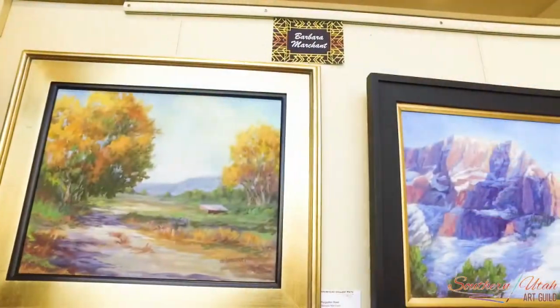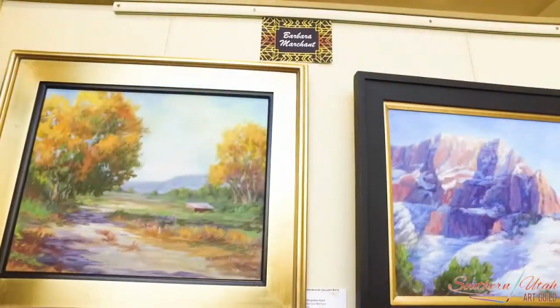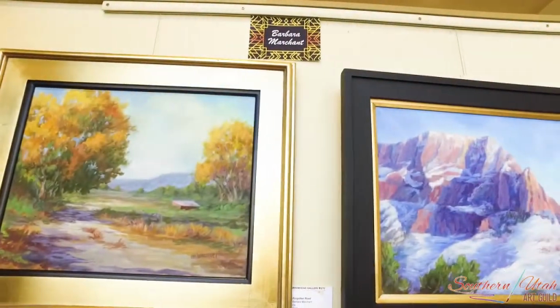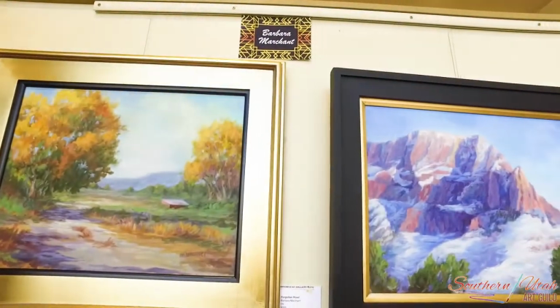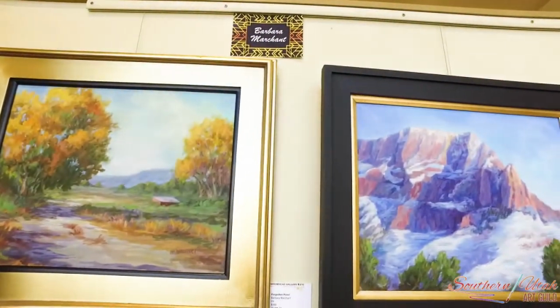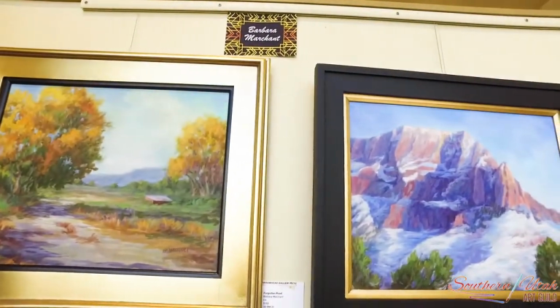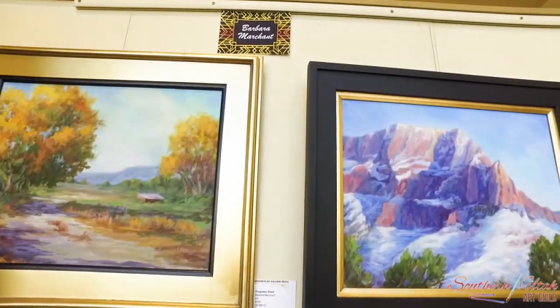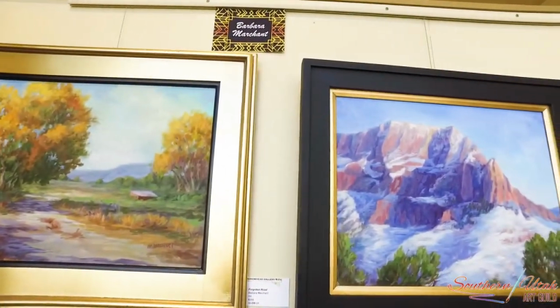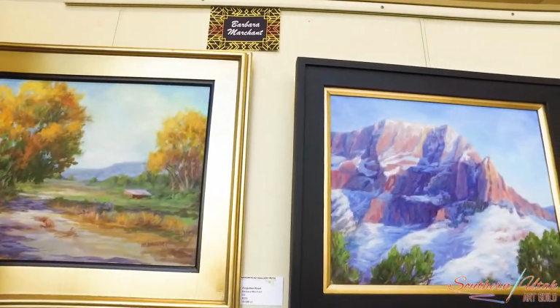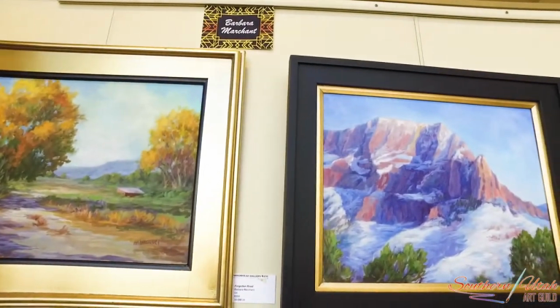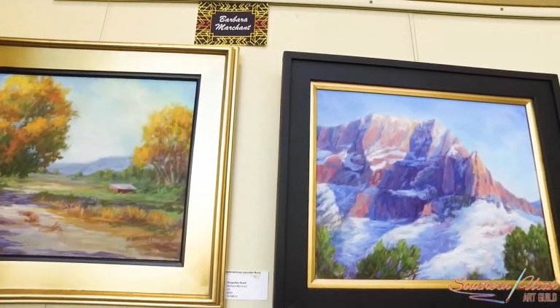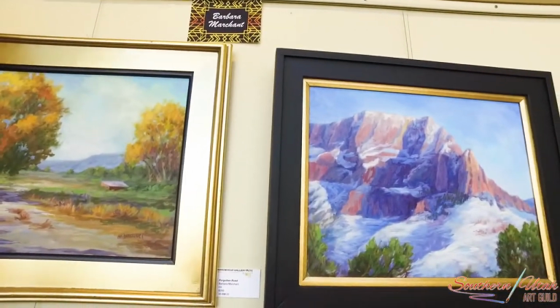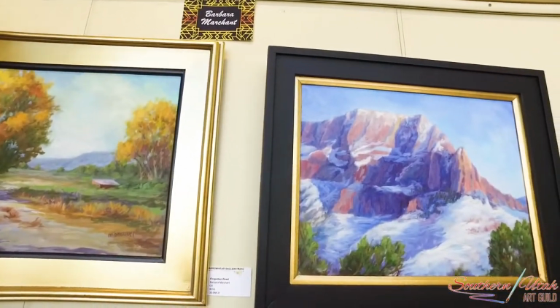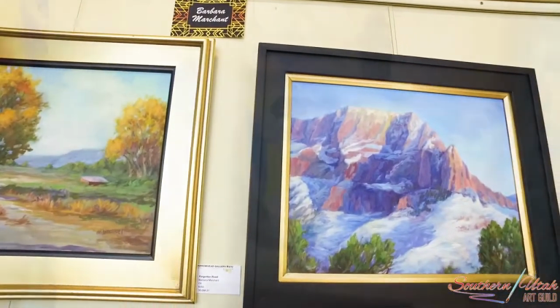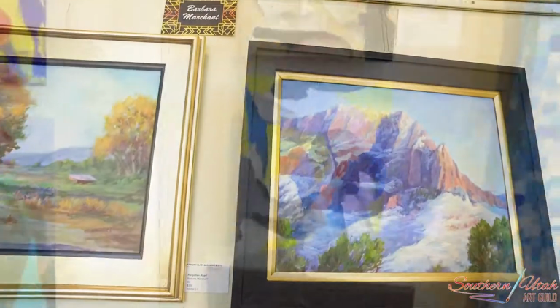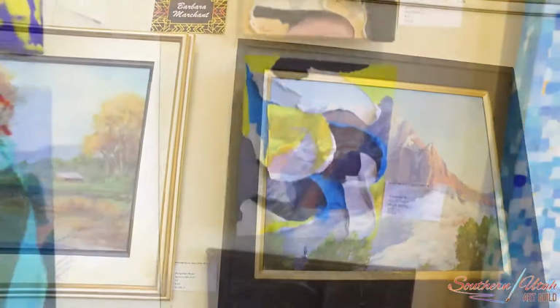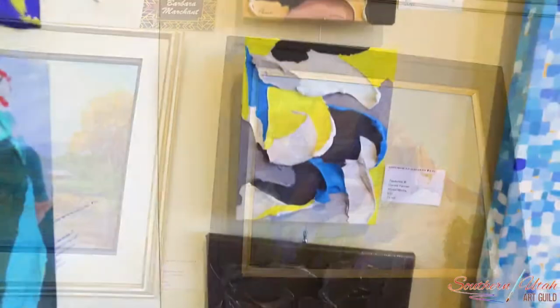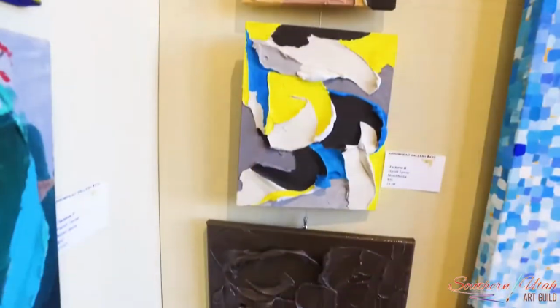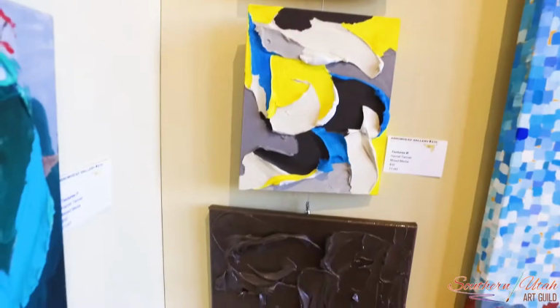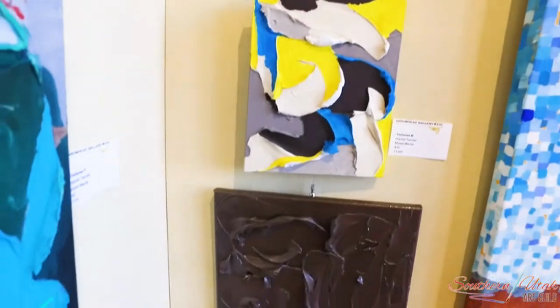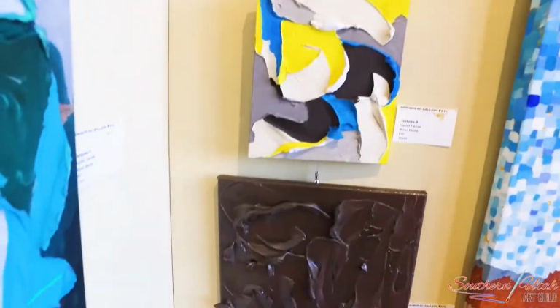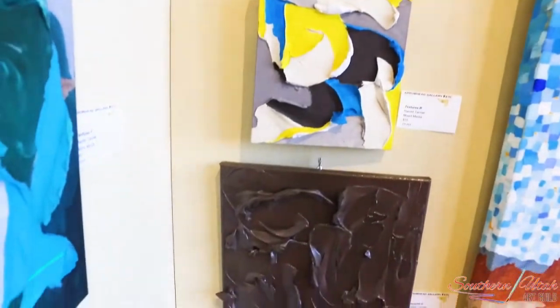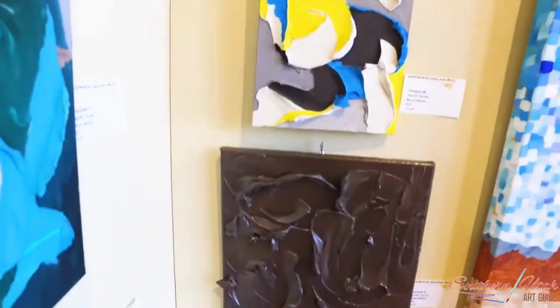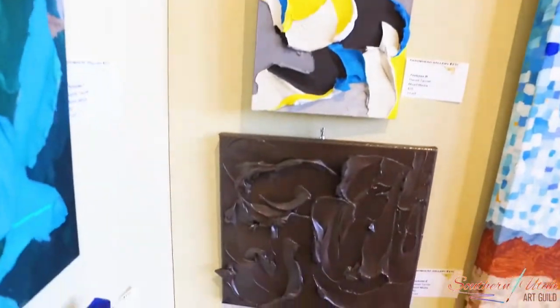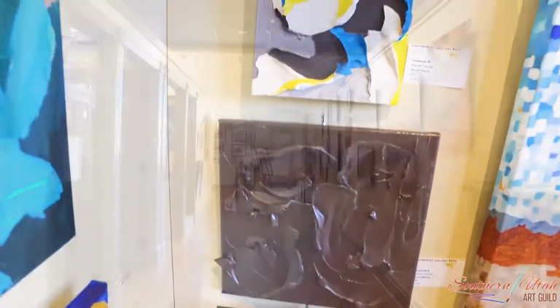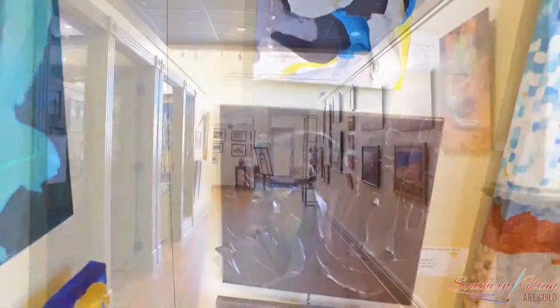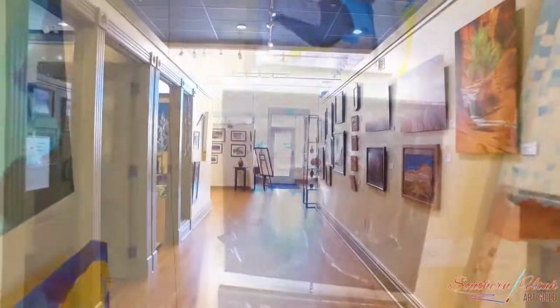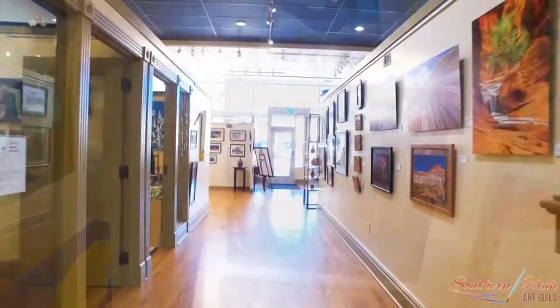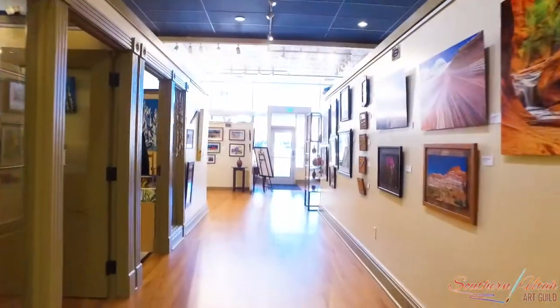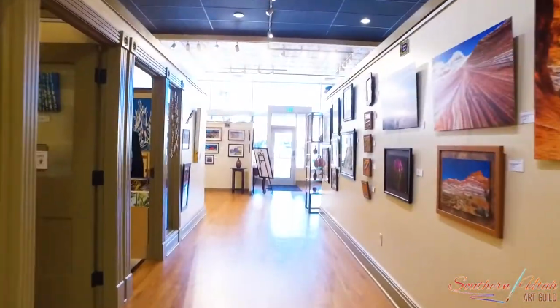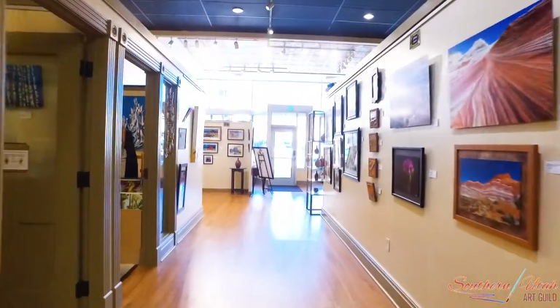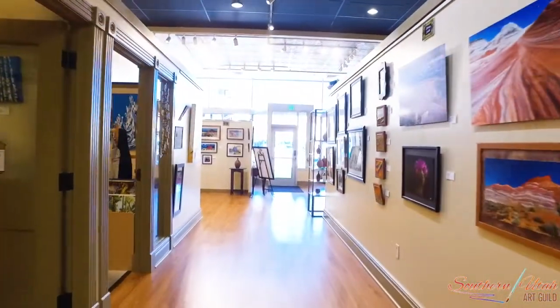When visiting St. George, Utah, please stop by both of our galleries to find that one-of-a-kind creation that you will treasure forever.